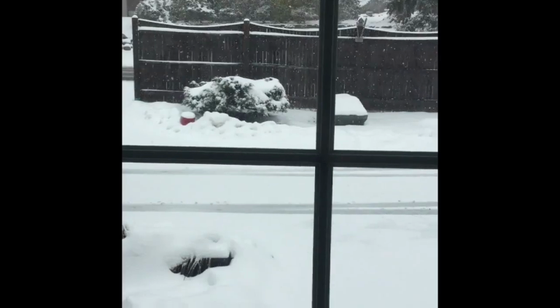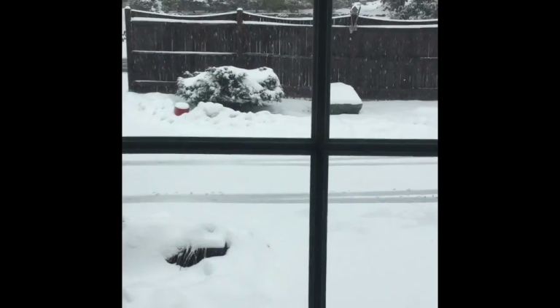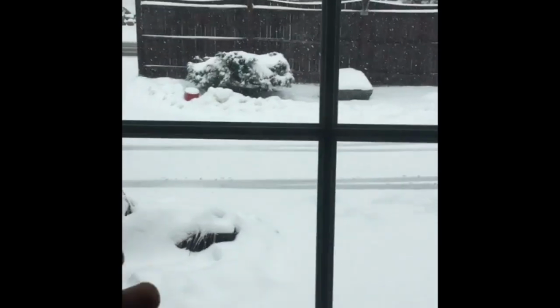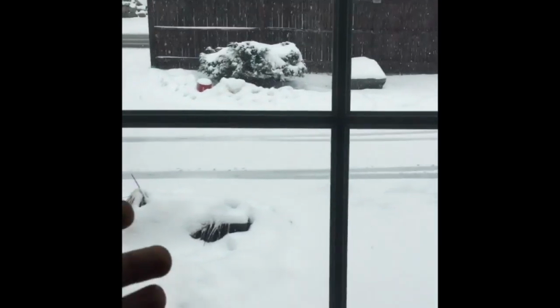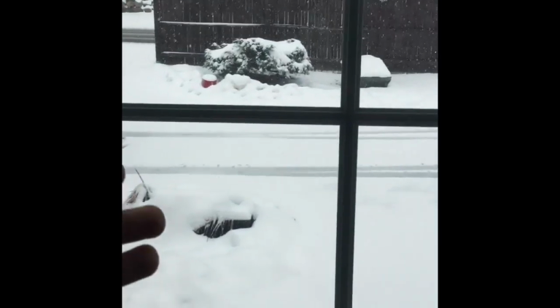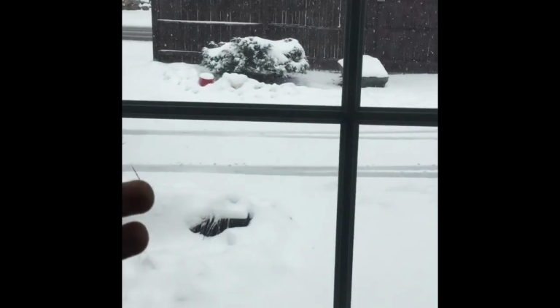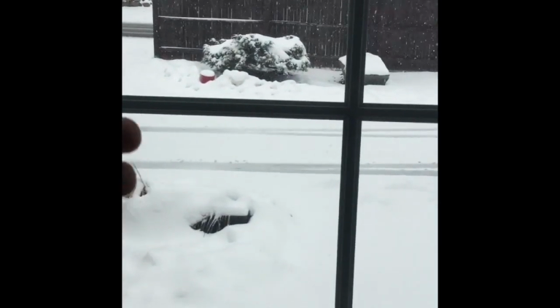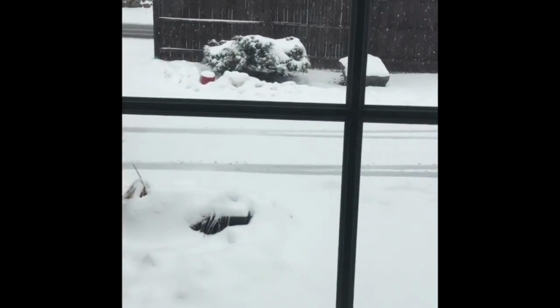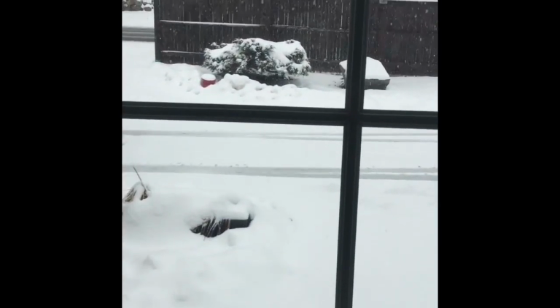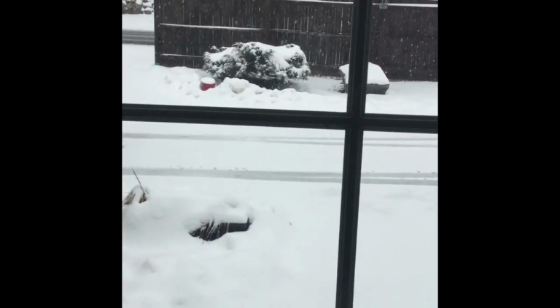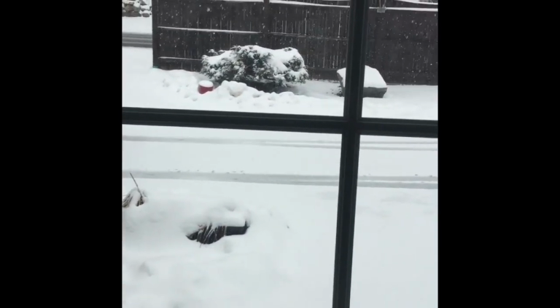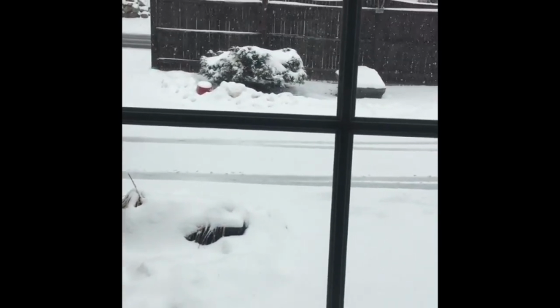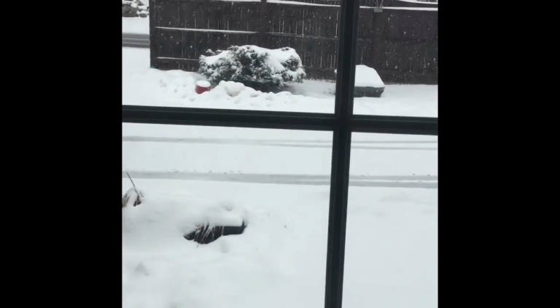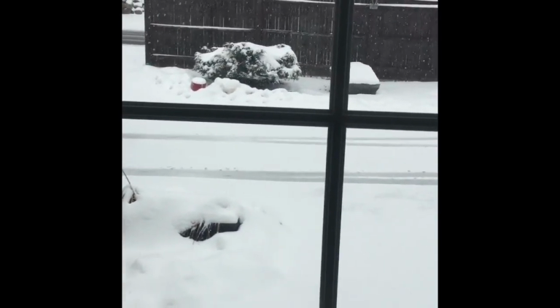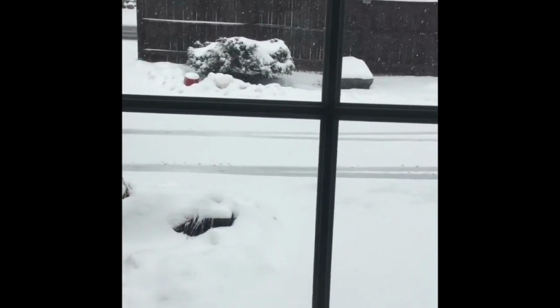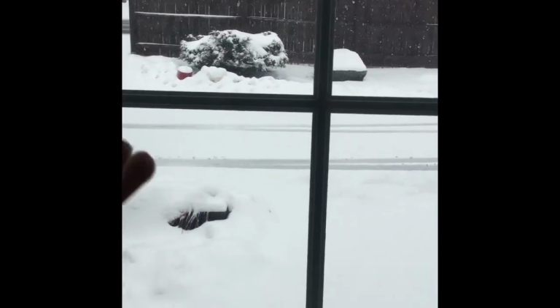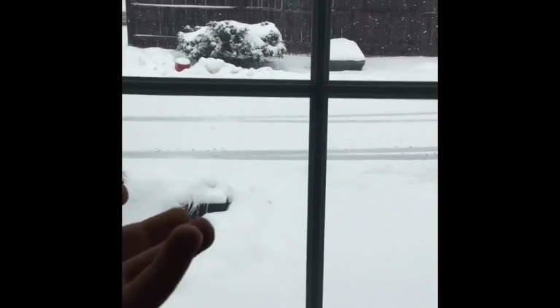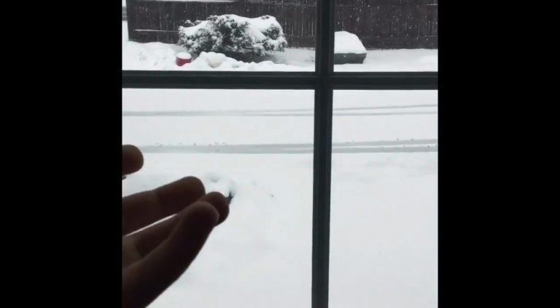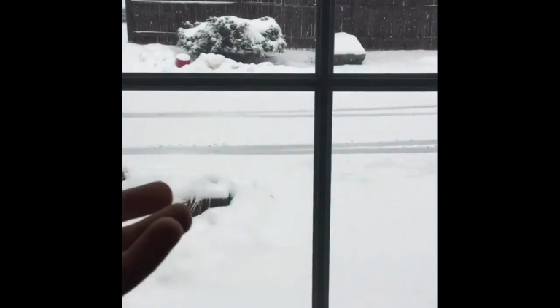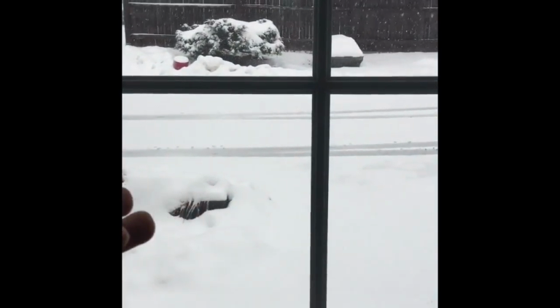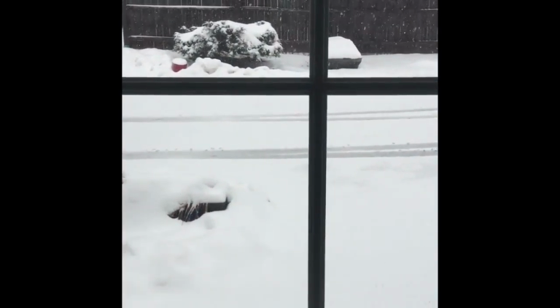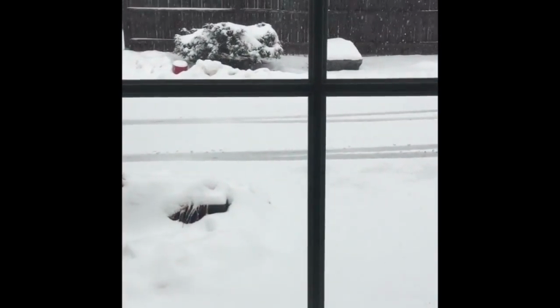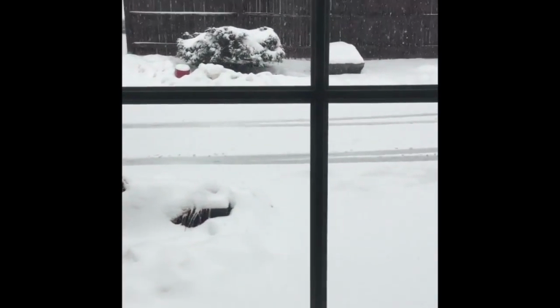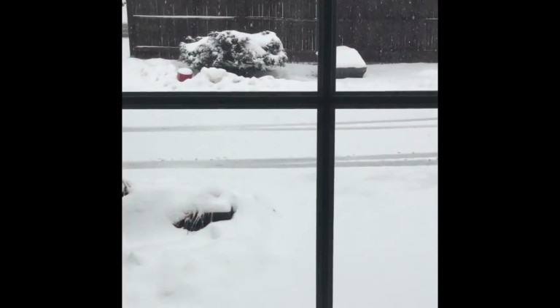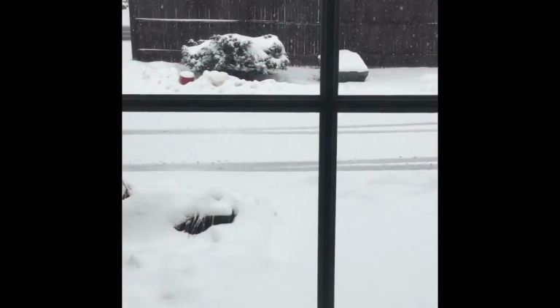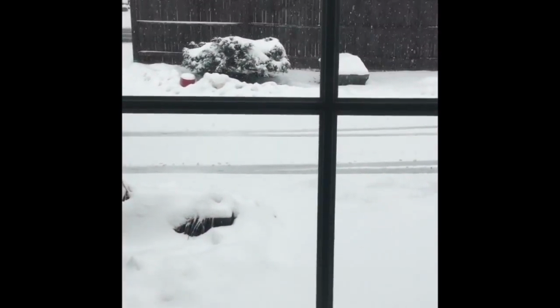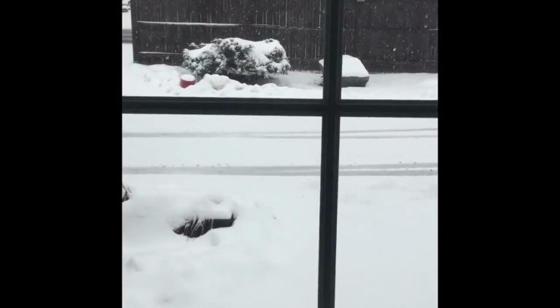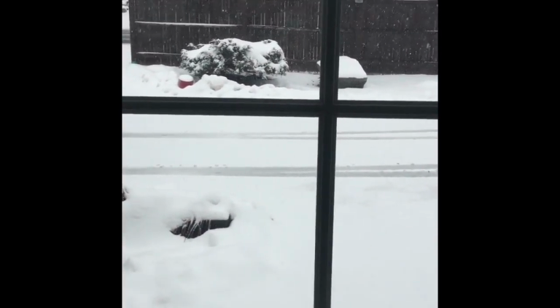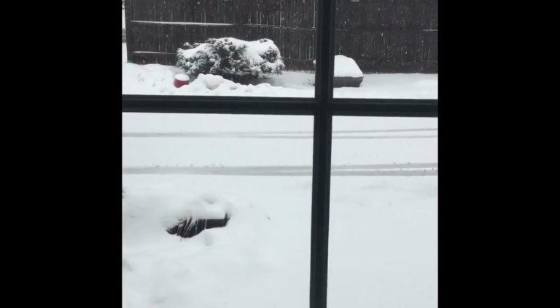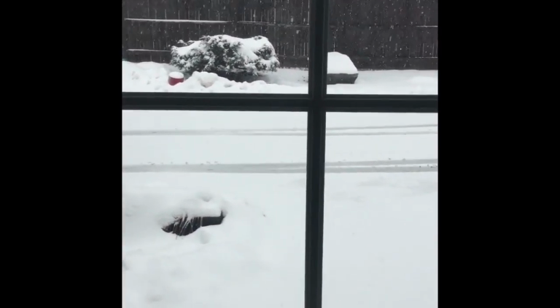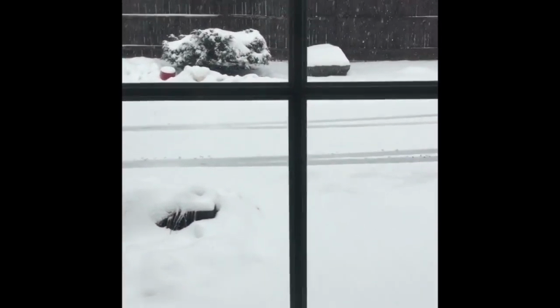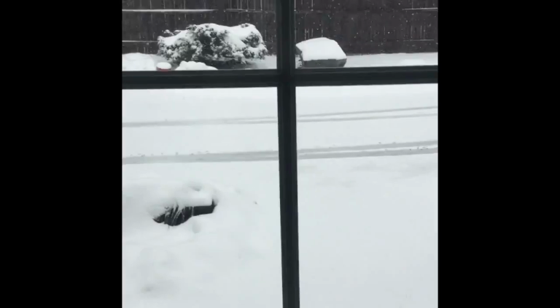It is April! Why is this happening? There should not be snow!